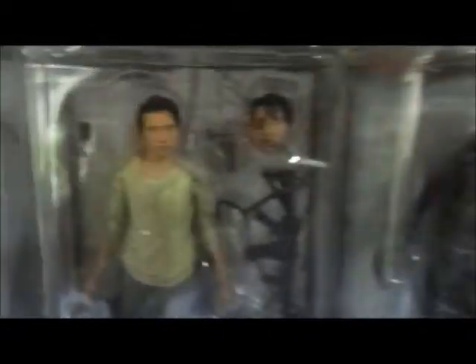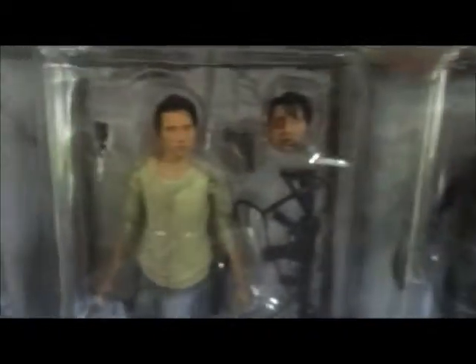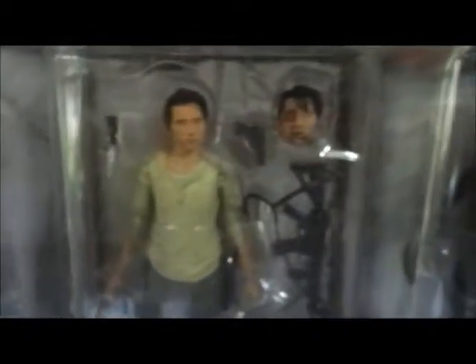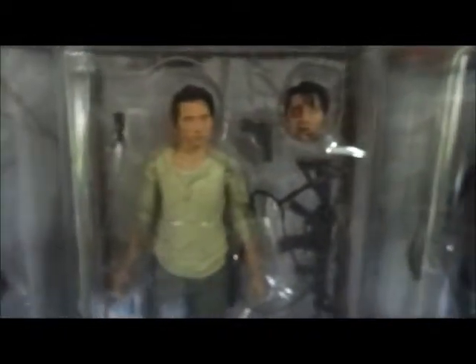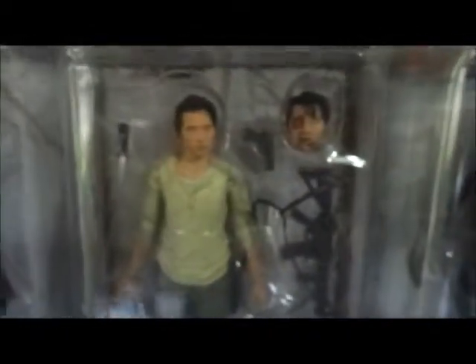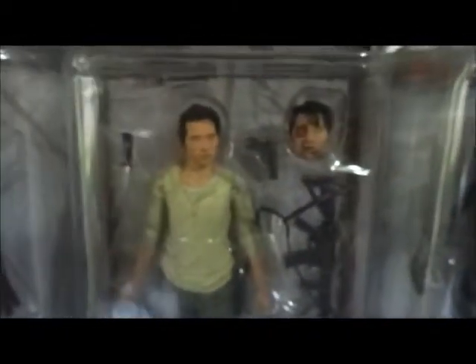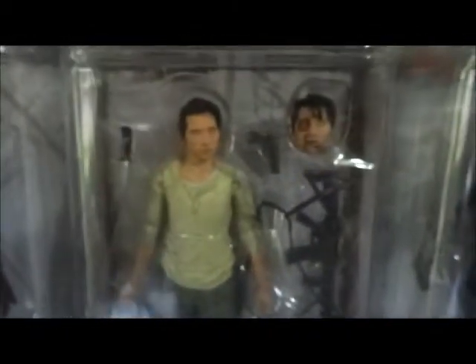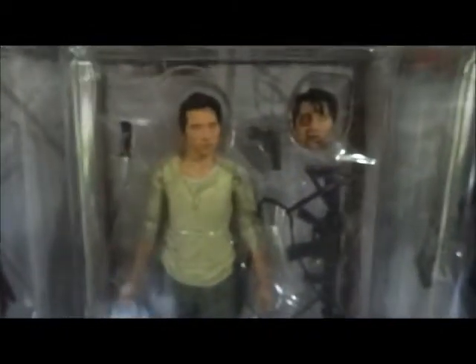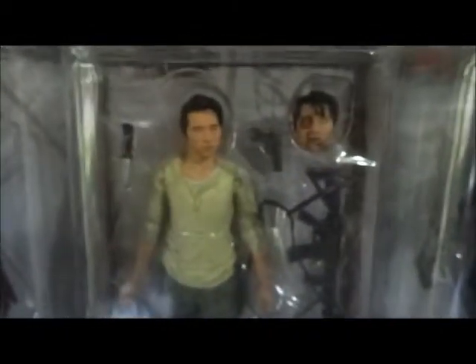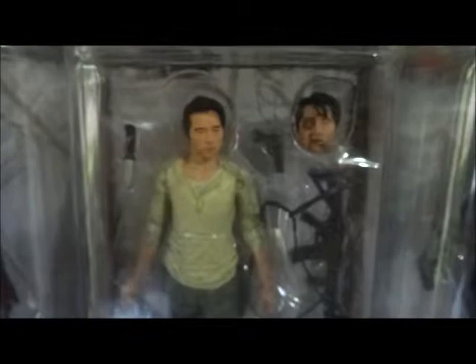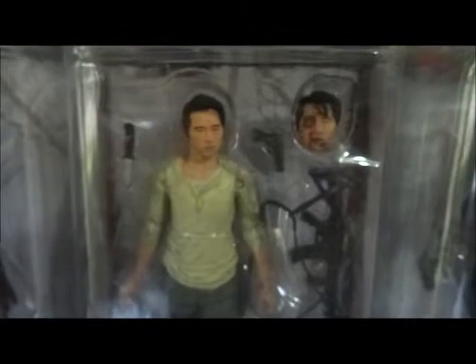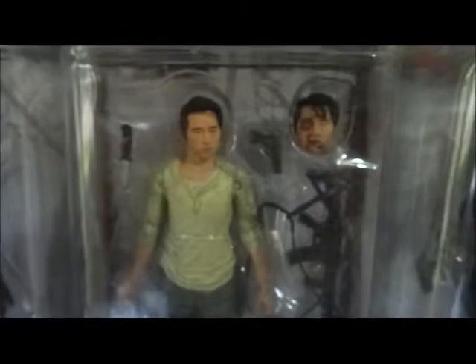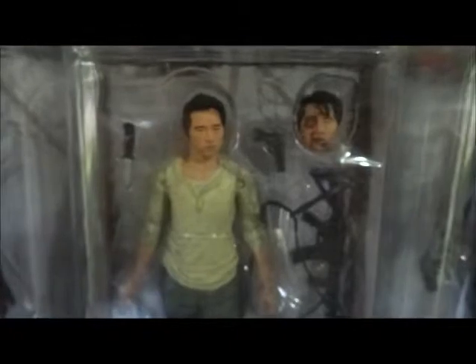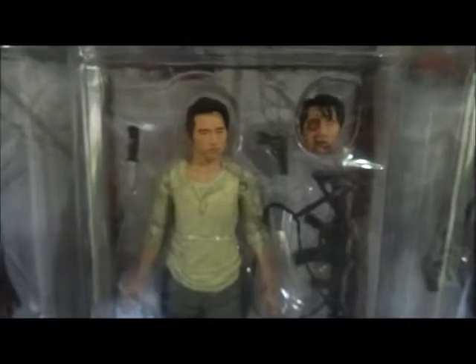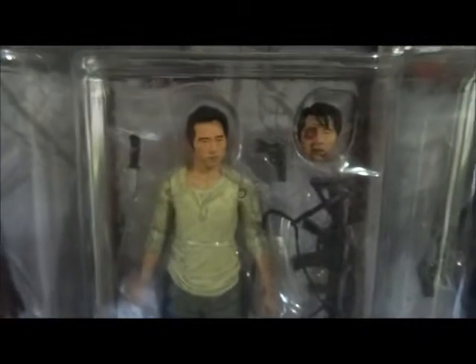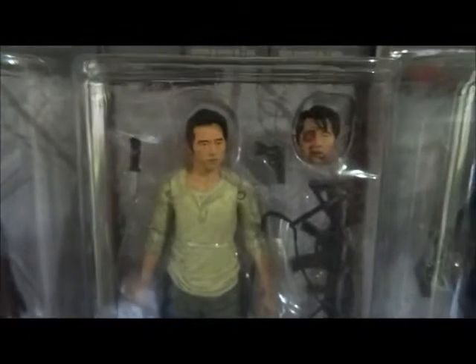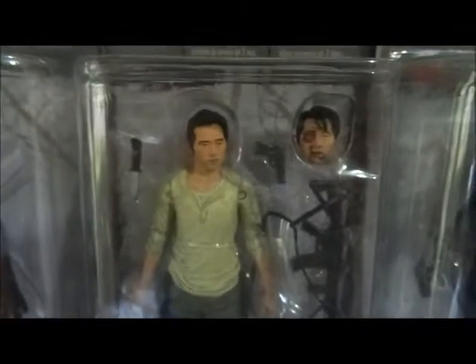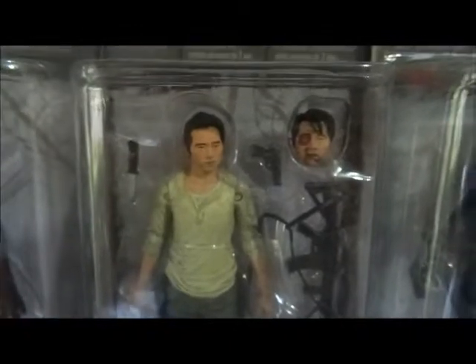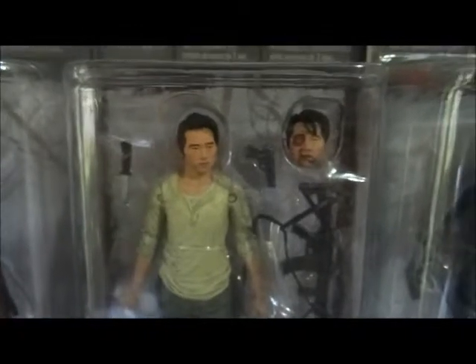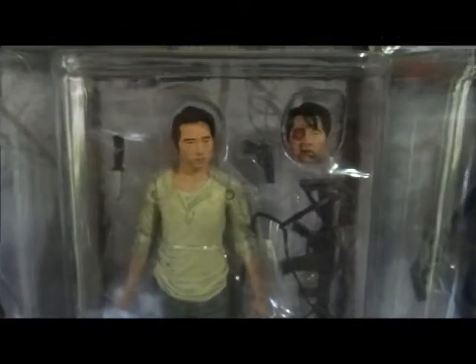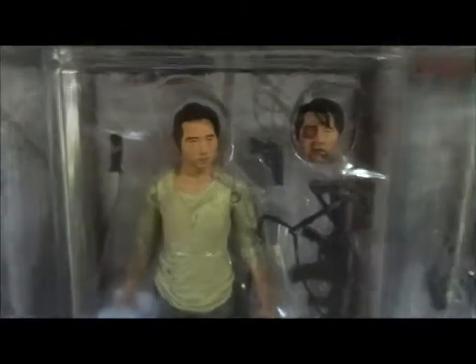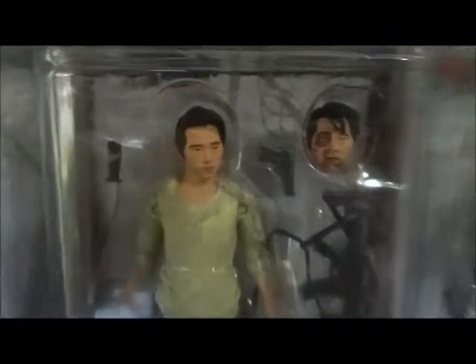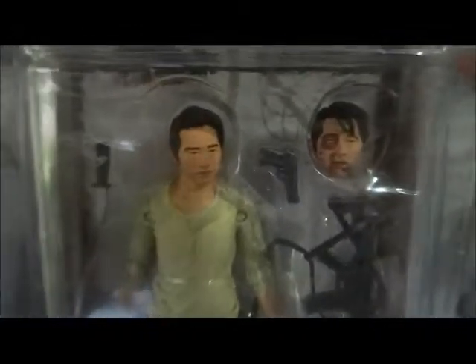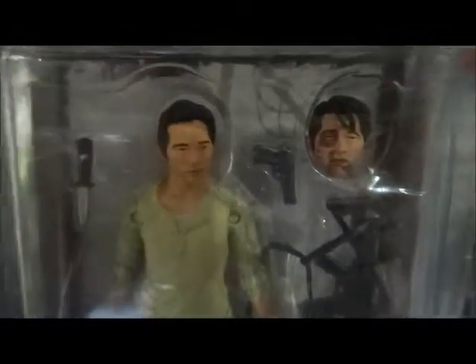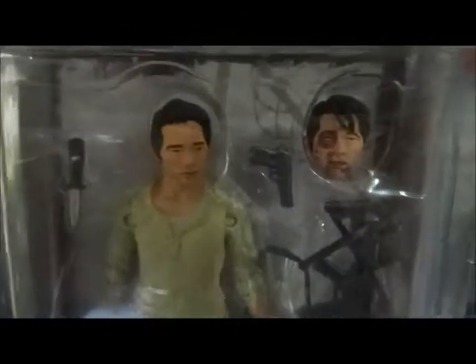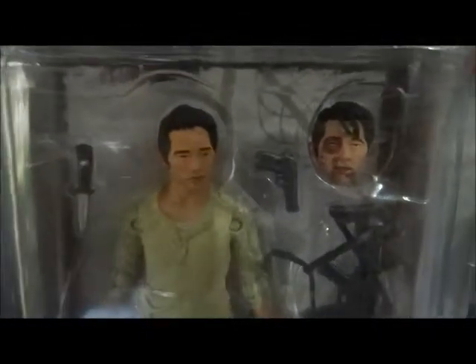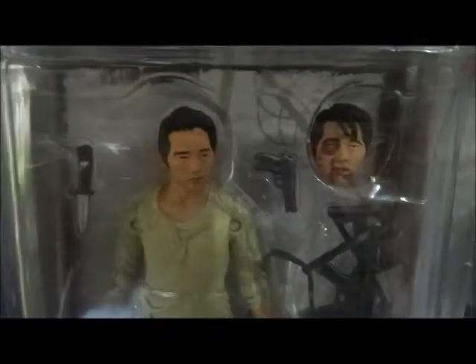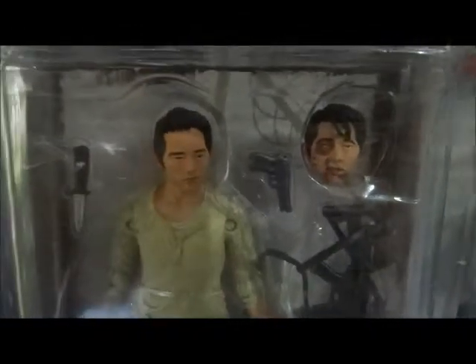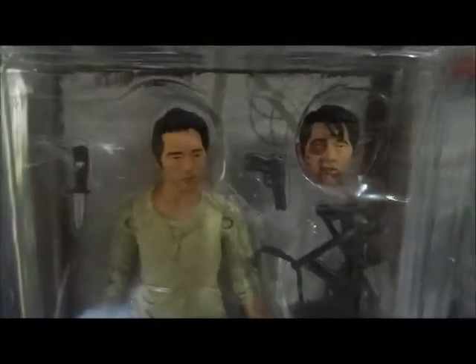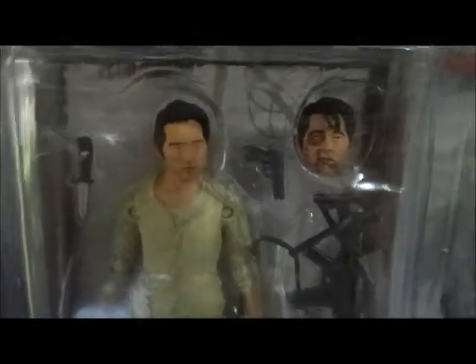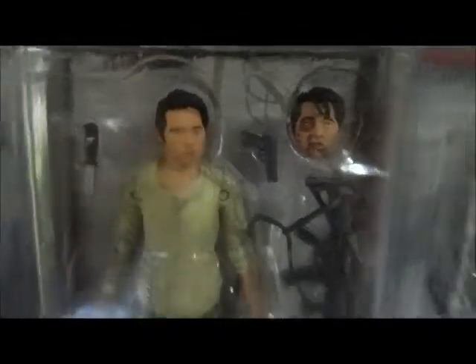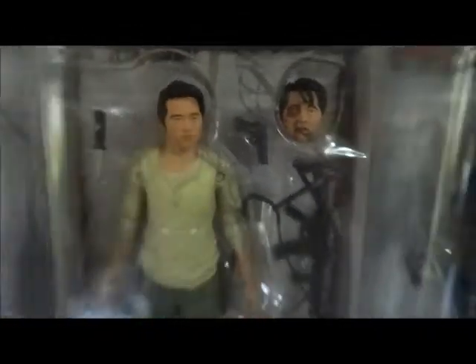We've got Glenn. Do you like him beaten or not beaten? Your choice.